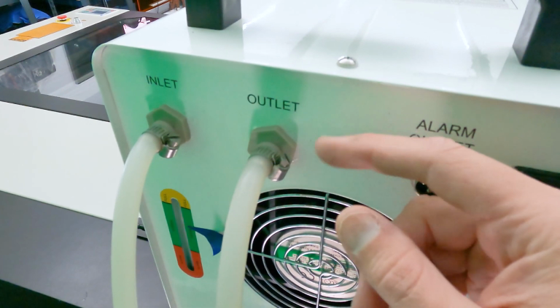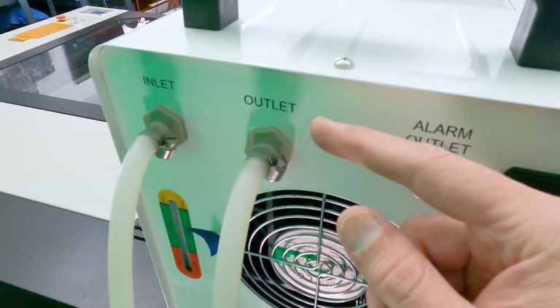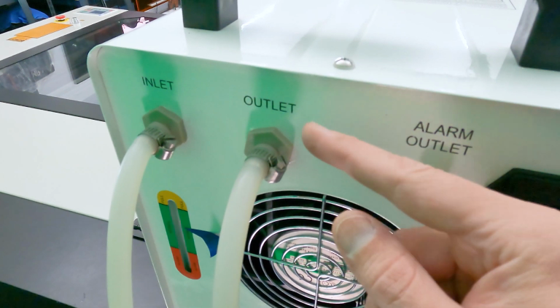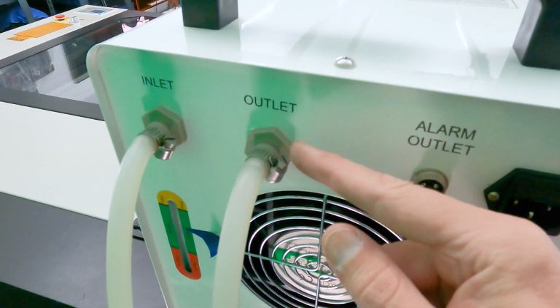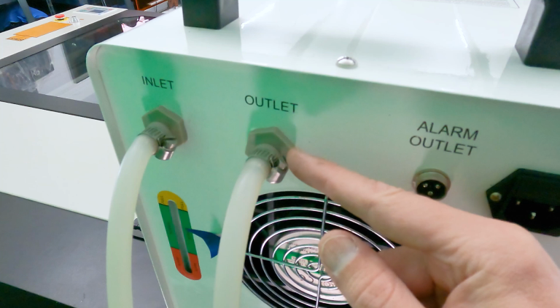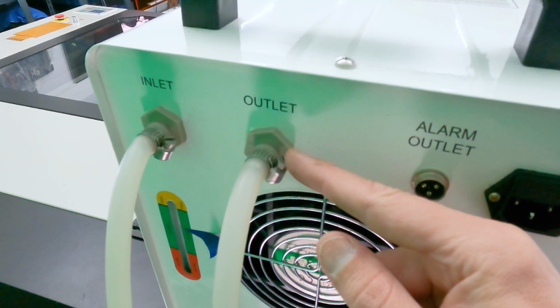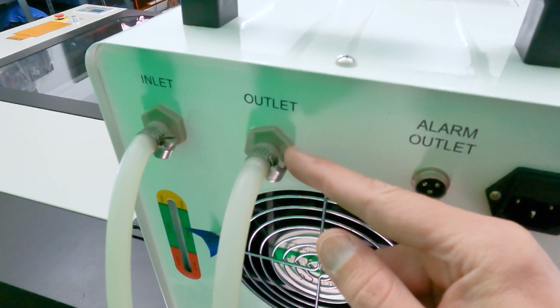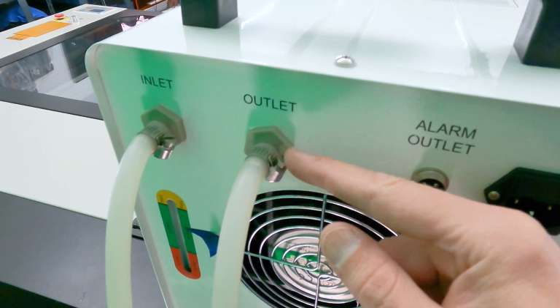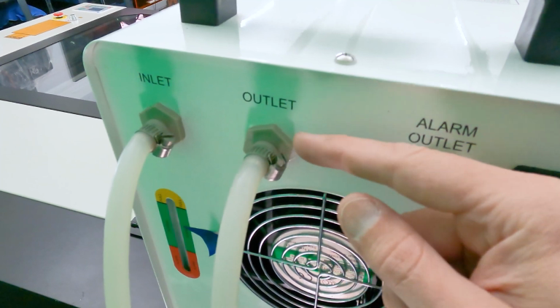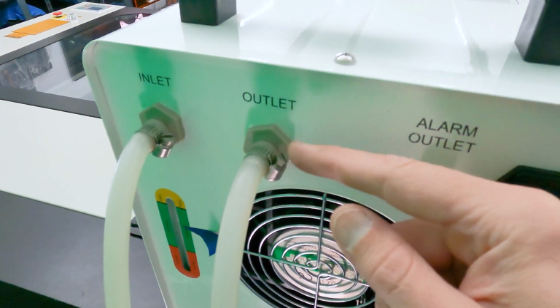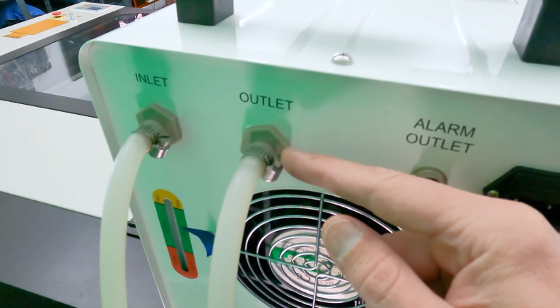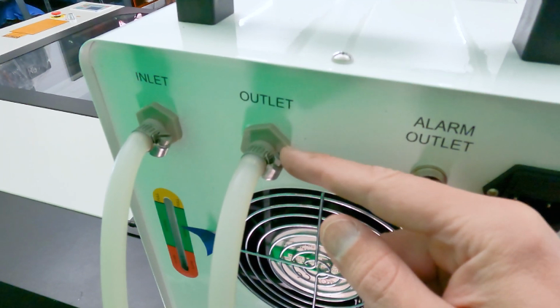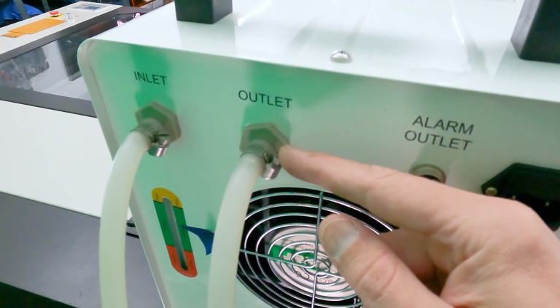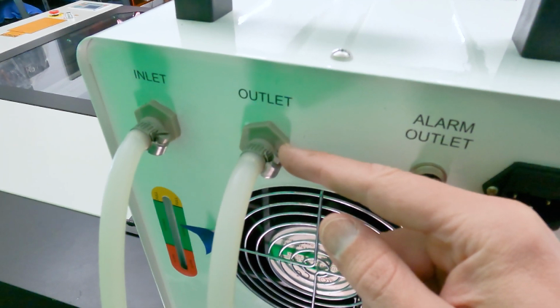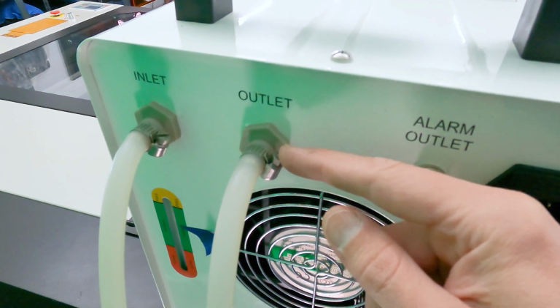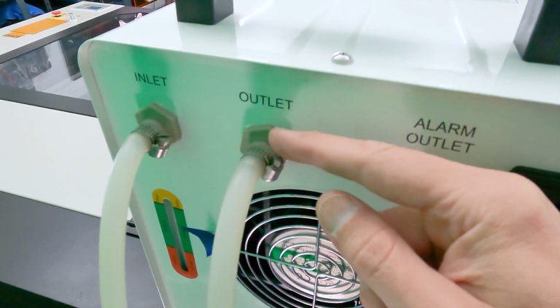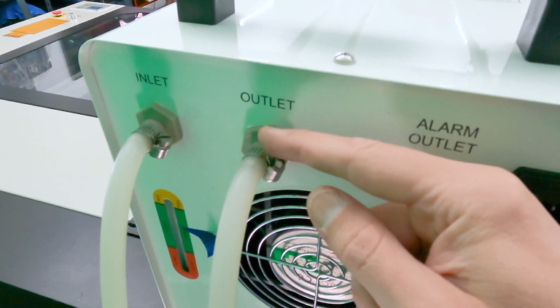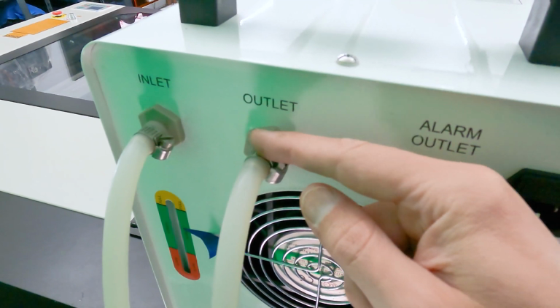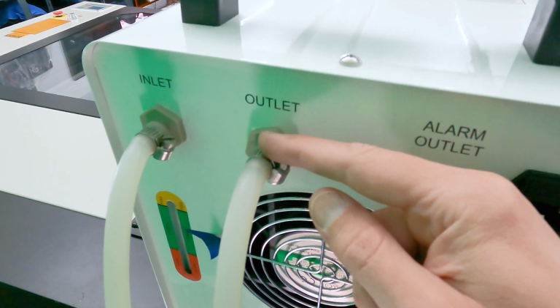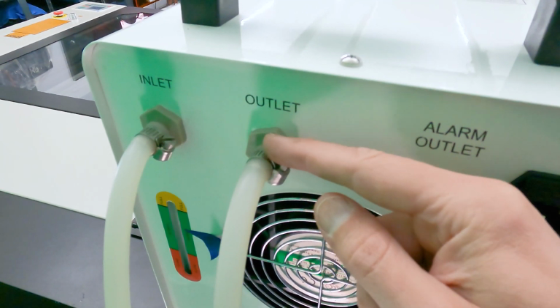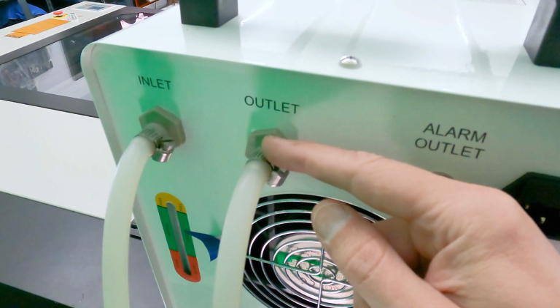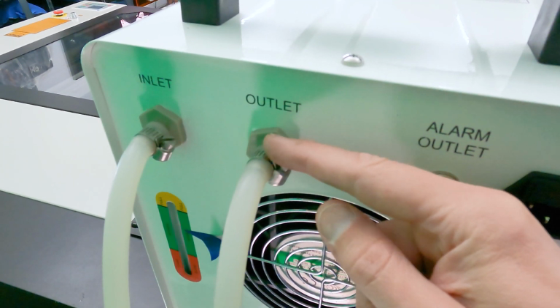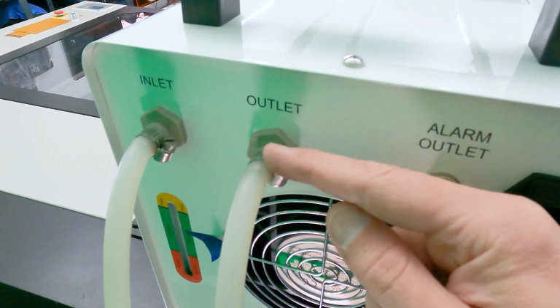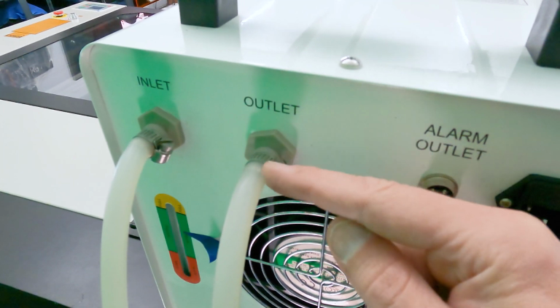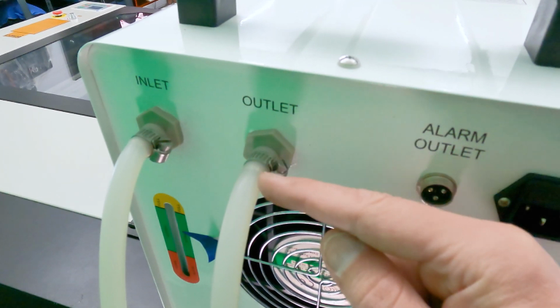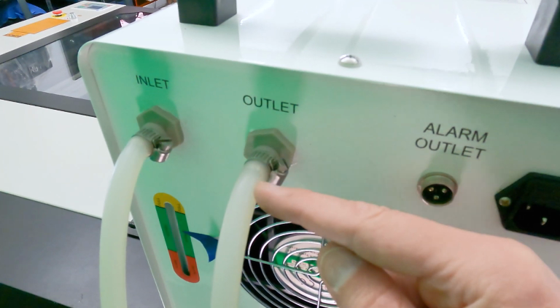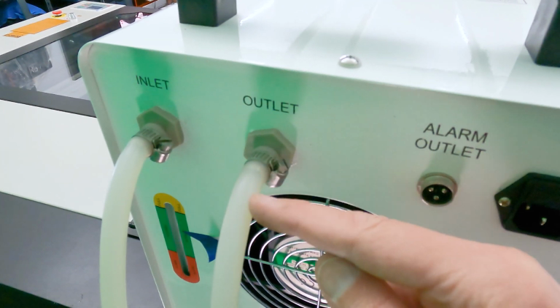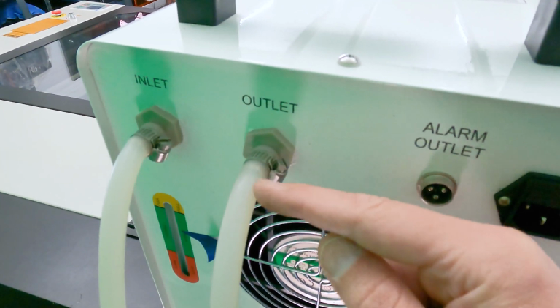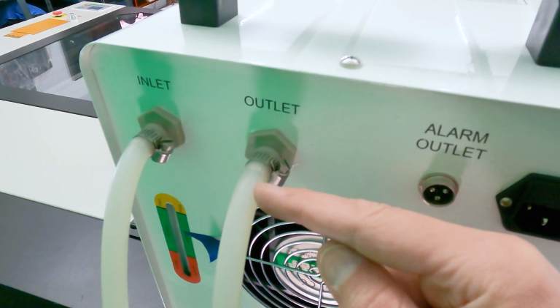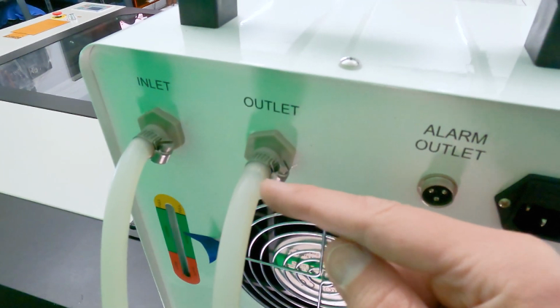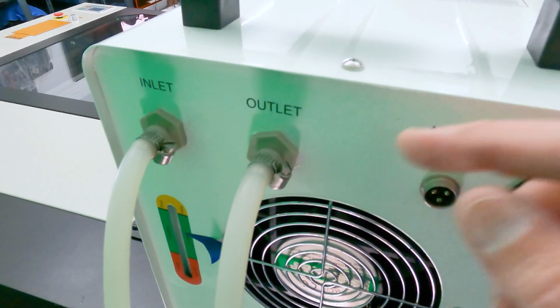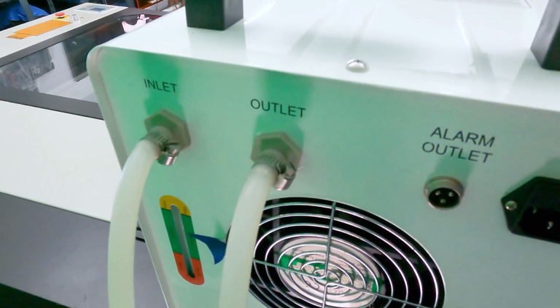I'll keep the hoses in place with some hose clamps. I tighten these down just so that the clamp starts to bite into the hose.